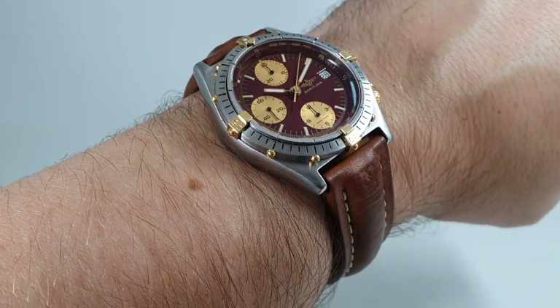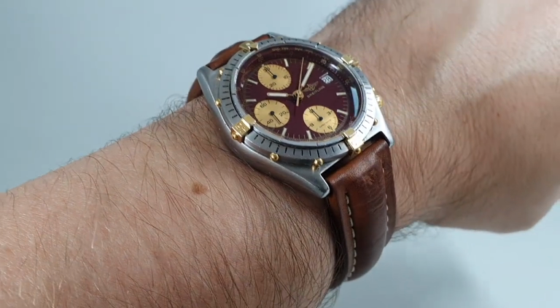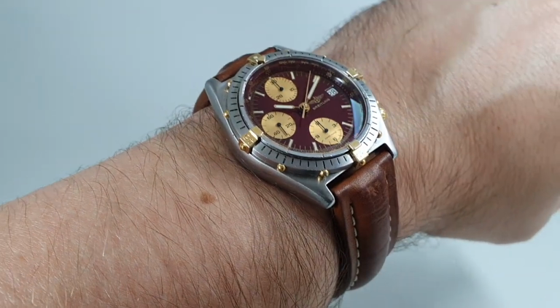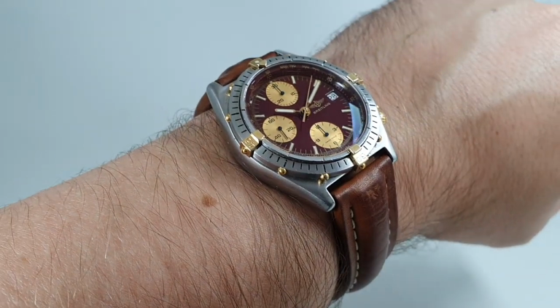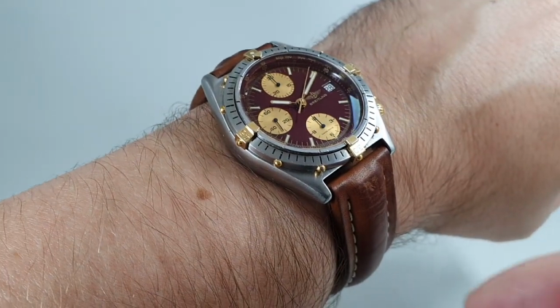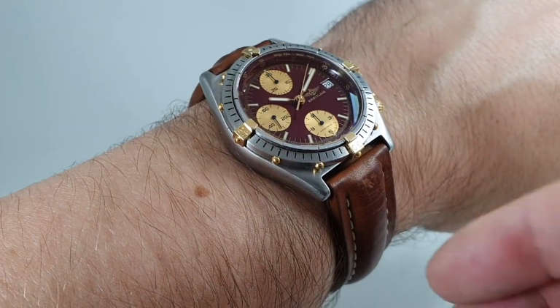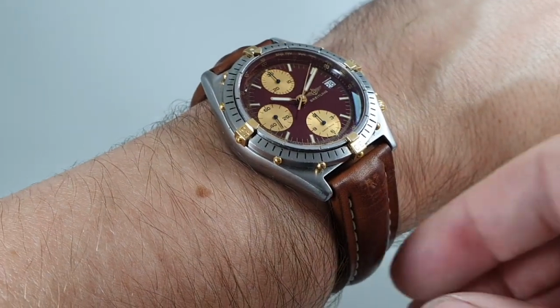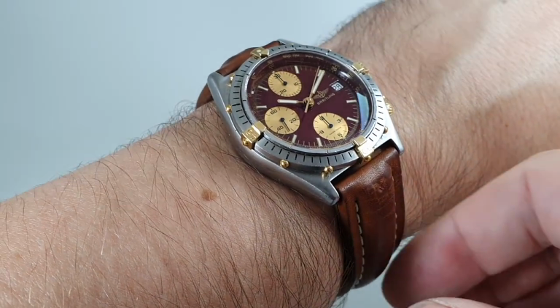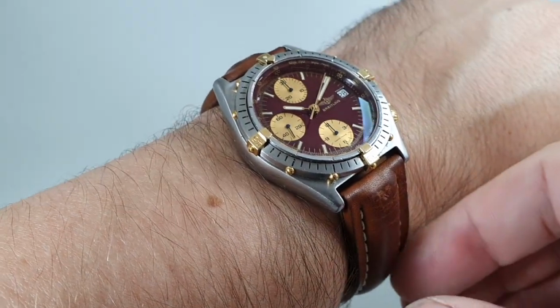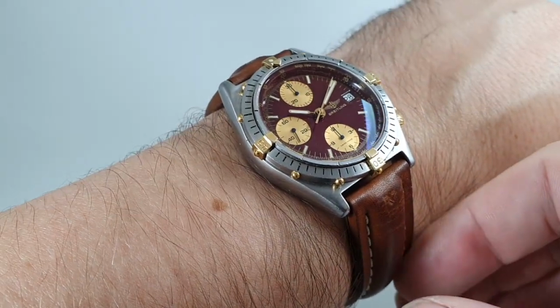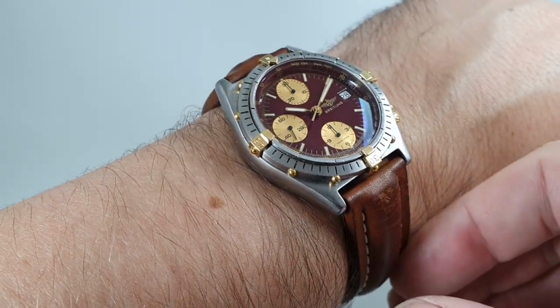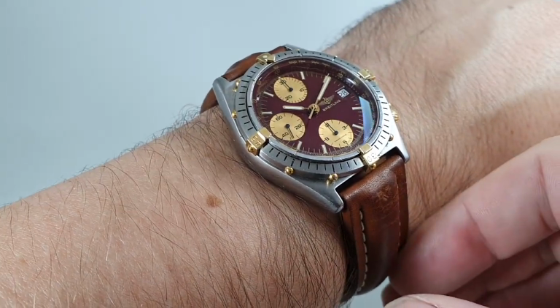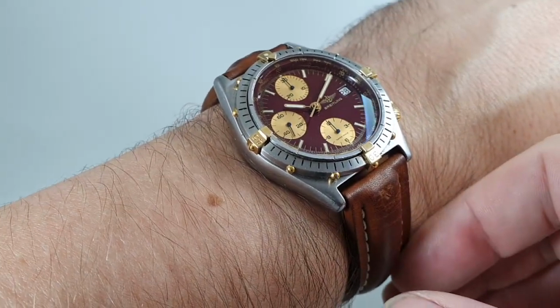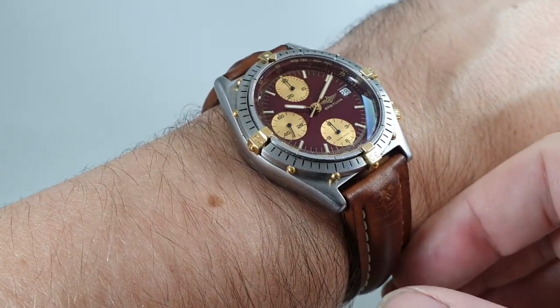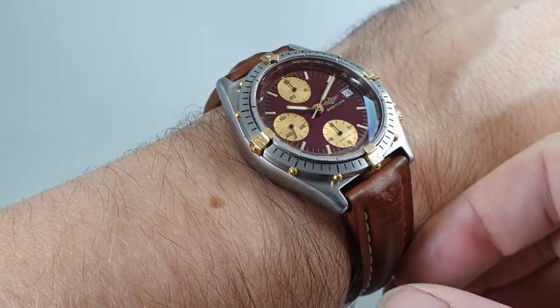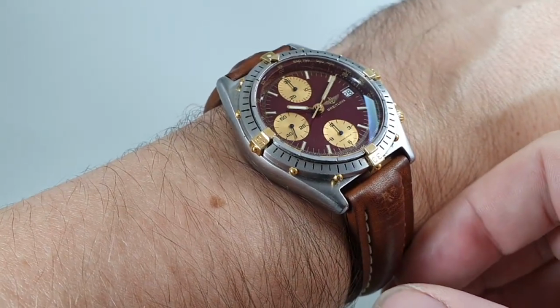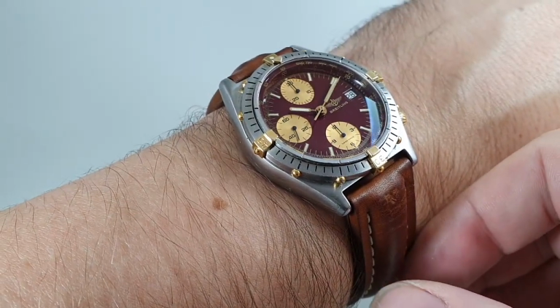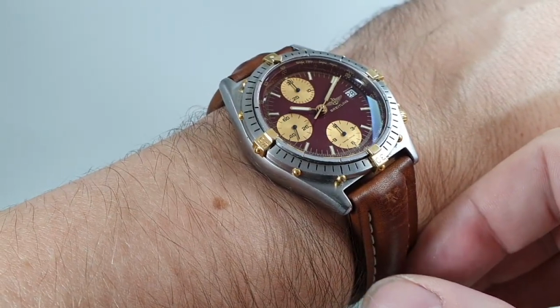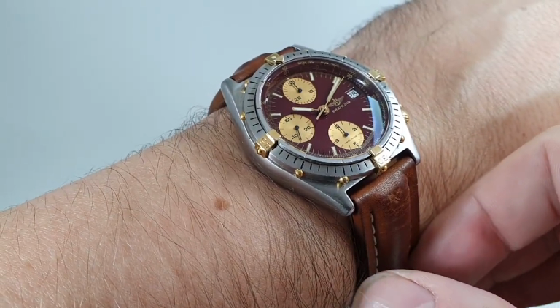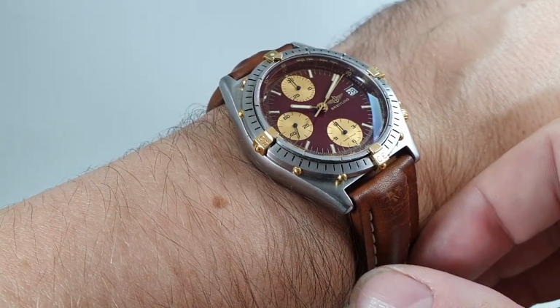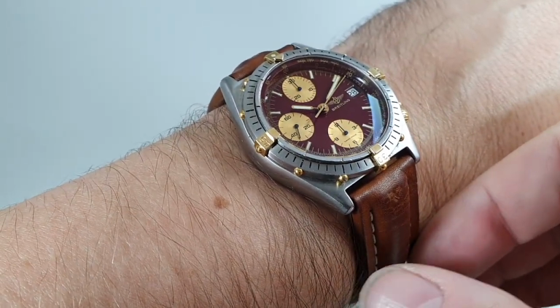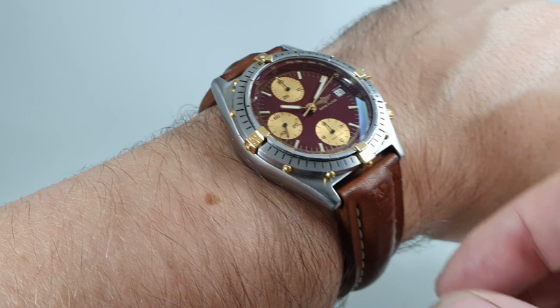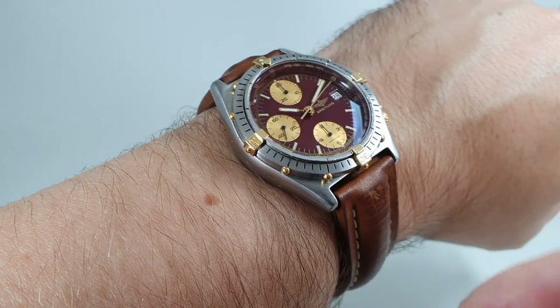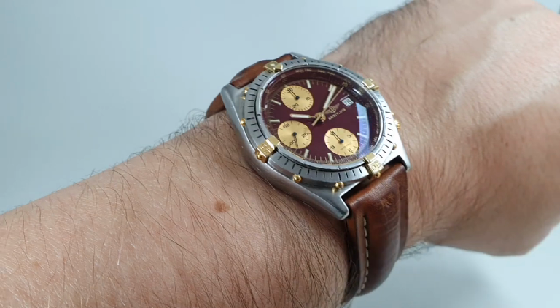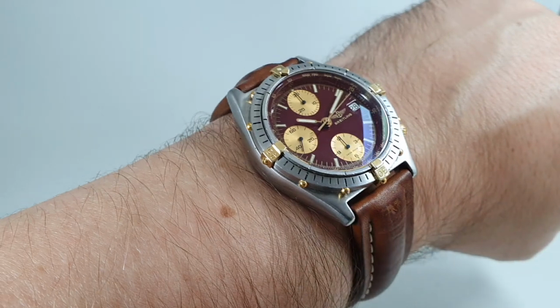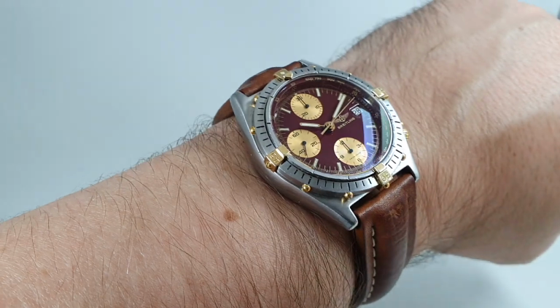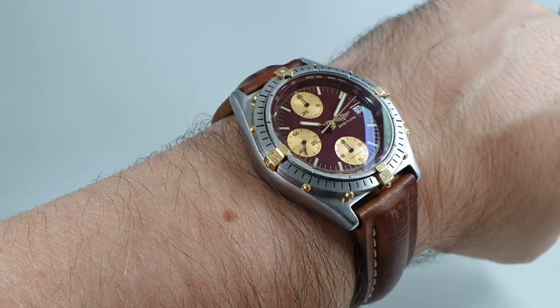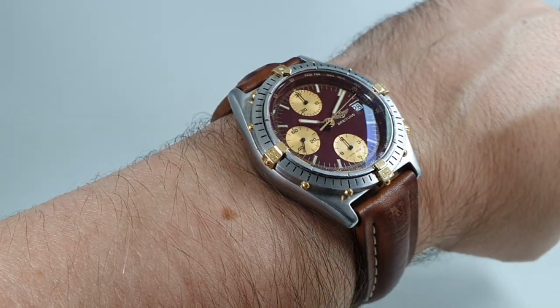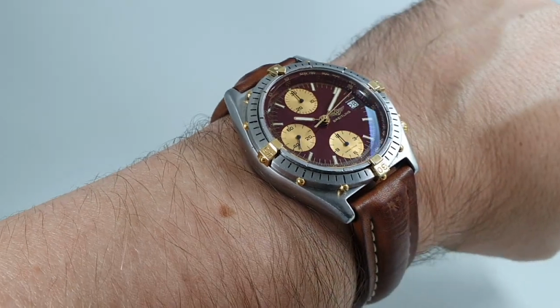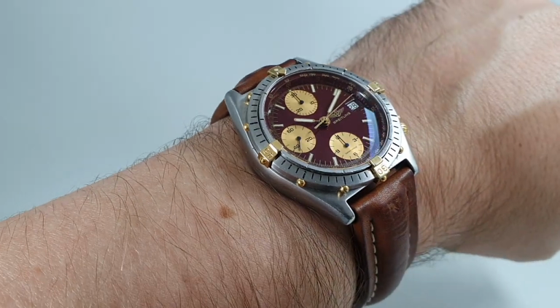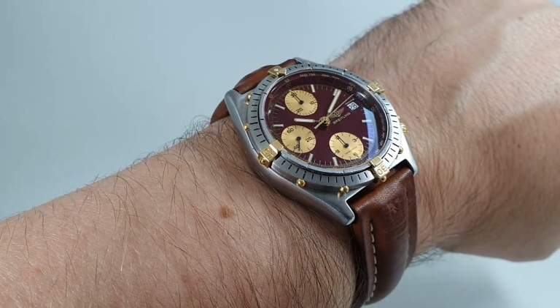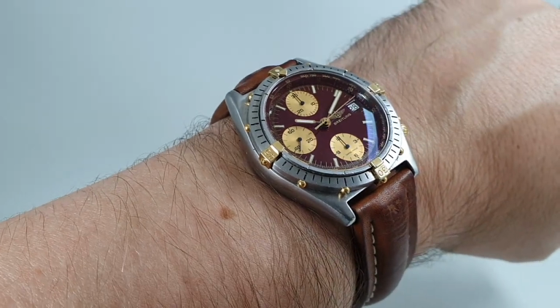Thanks for watching — see you shortly with more vintage watches.